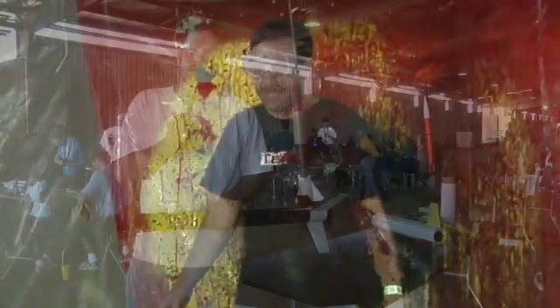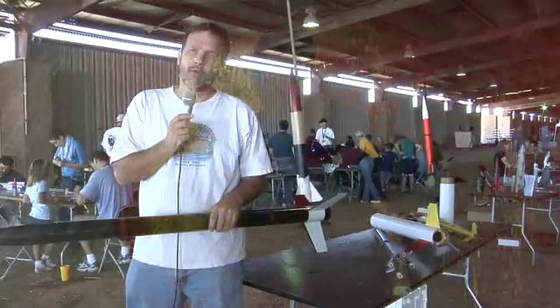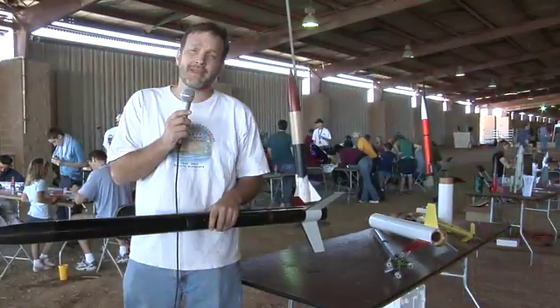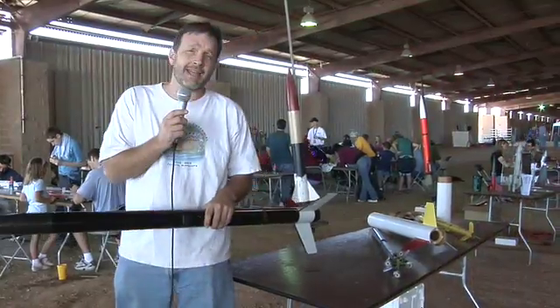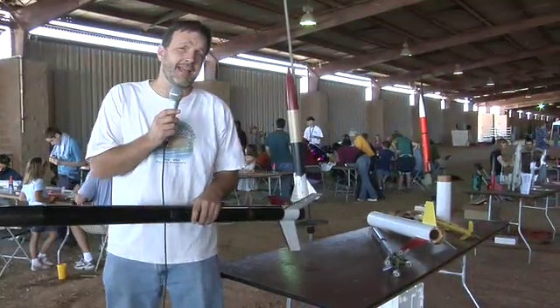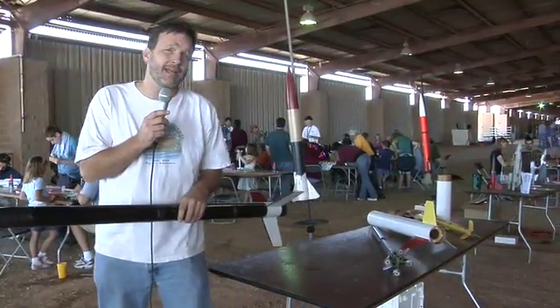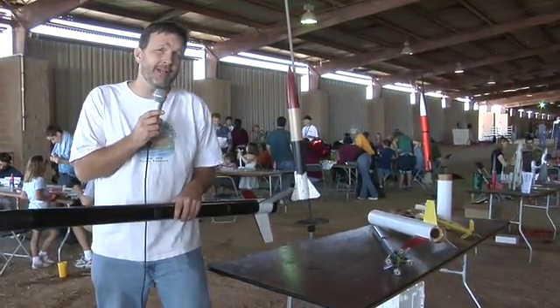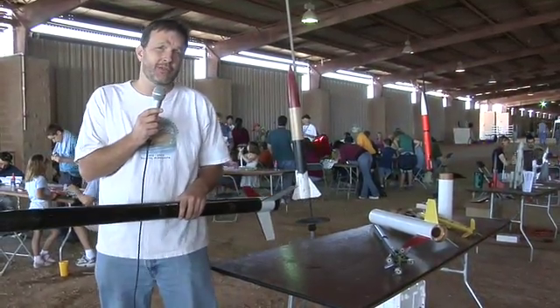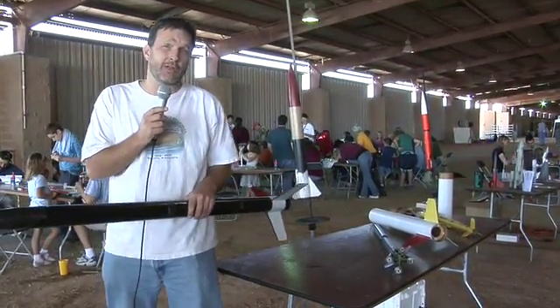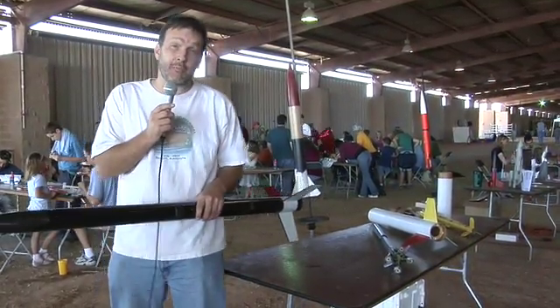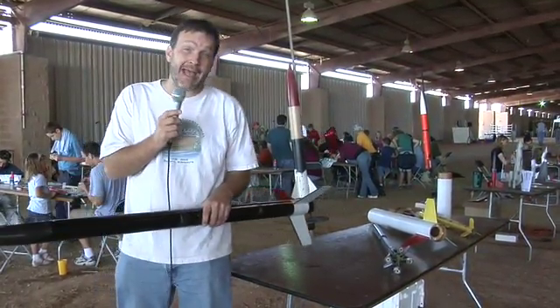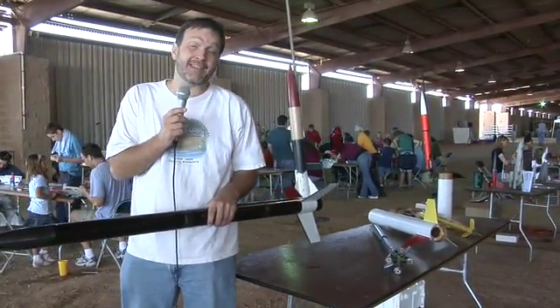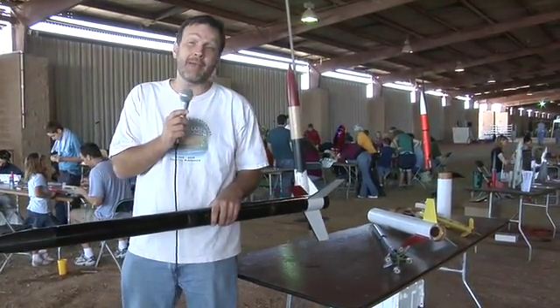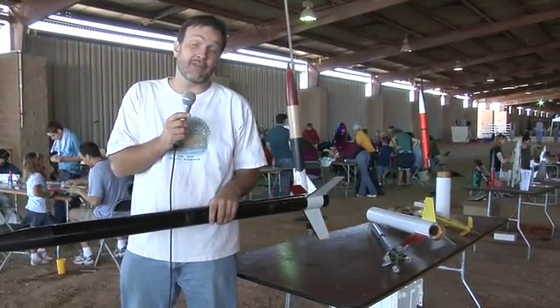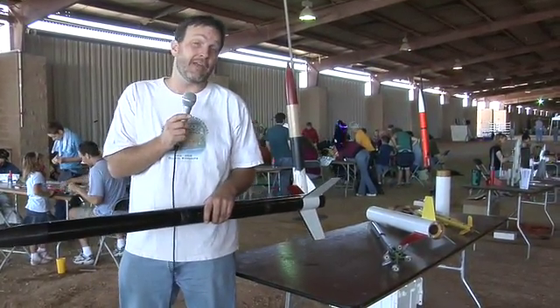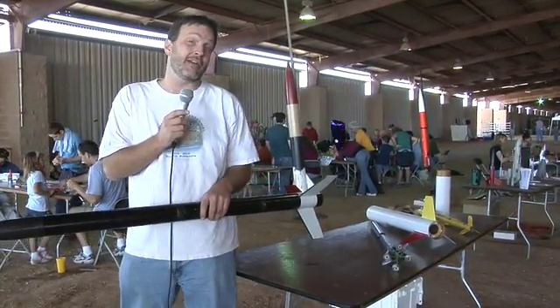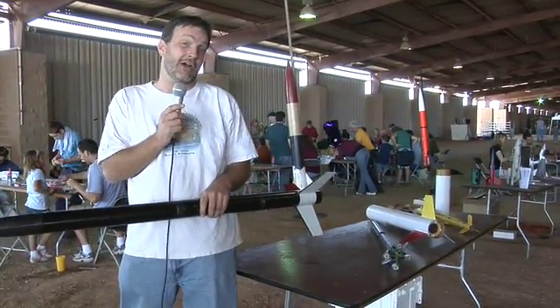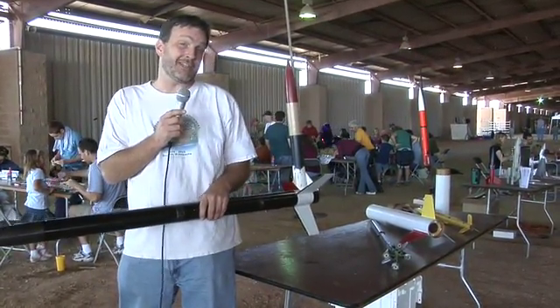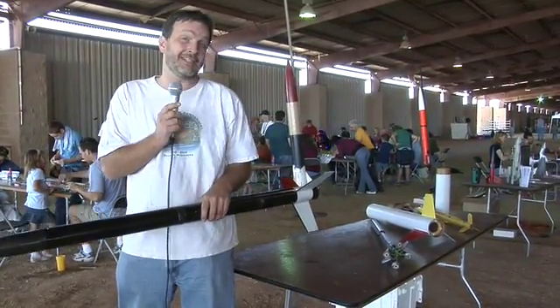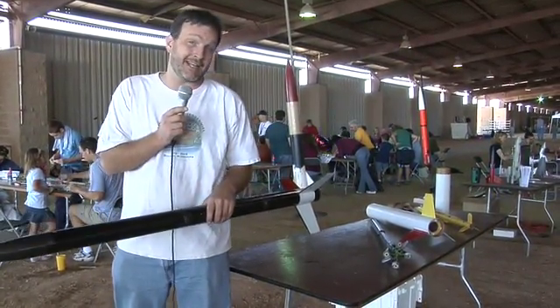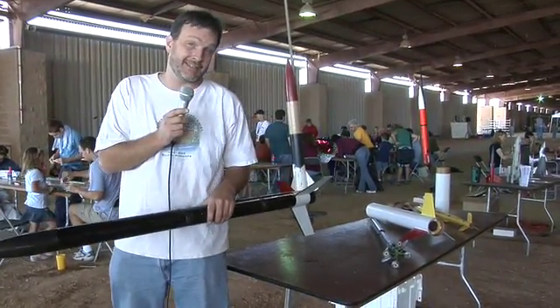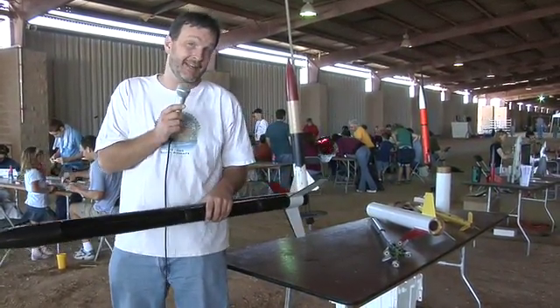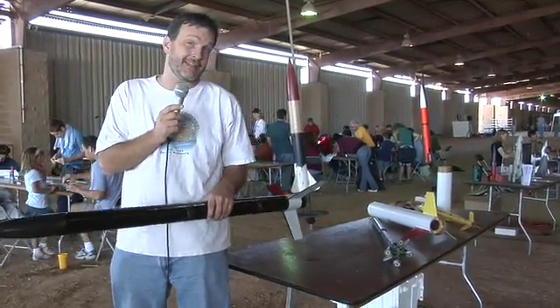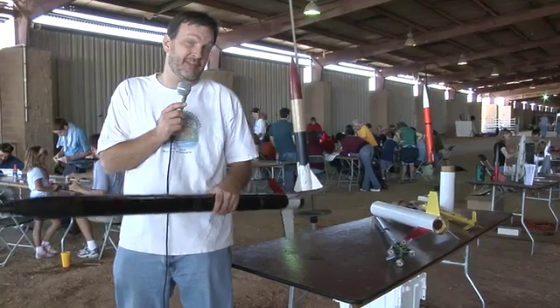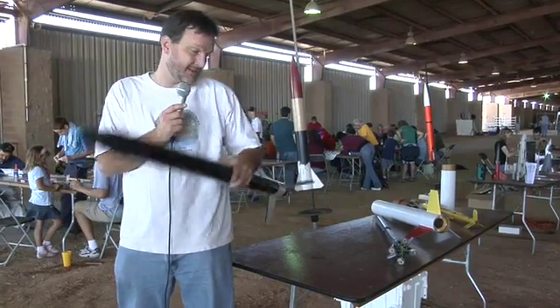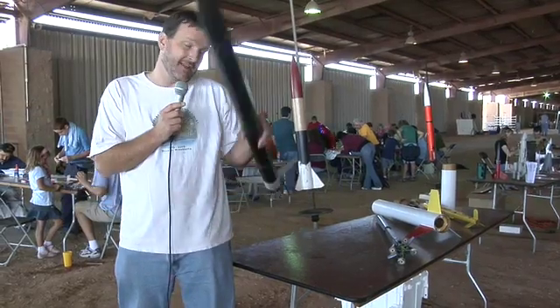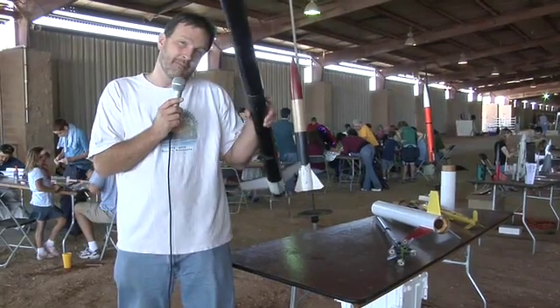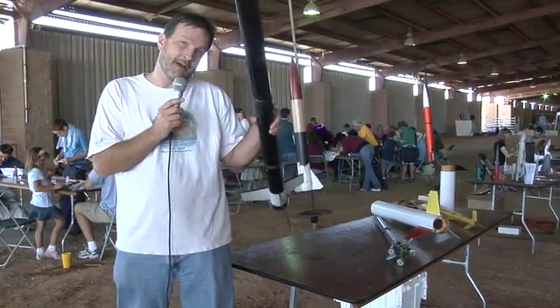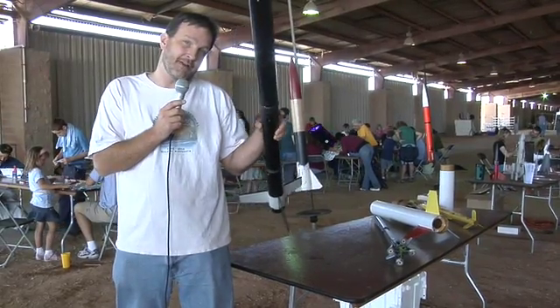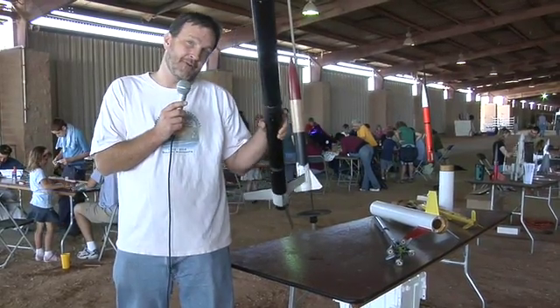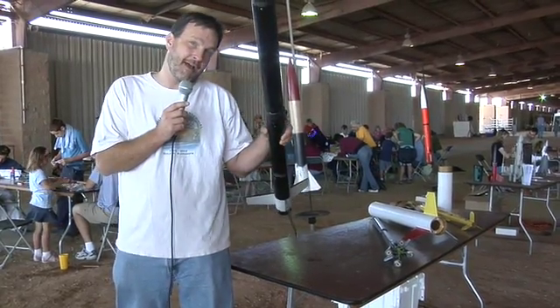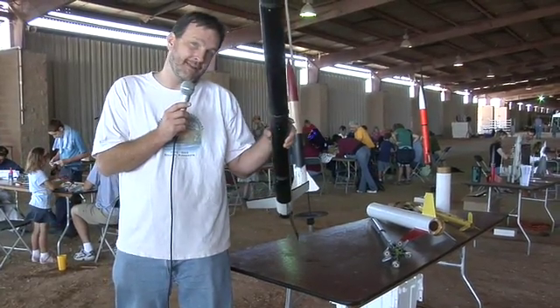Welcome back to Dead Labs. I'm Daddy Troy. We're back at the Maker Faire in Austin, Texas. Today's subject: model rockets.